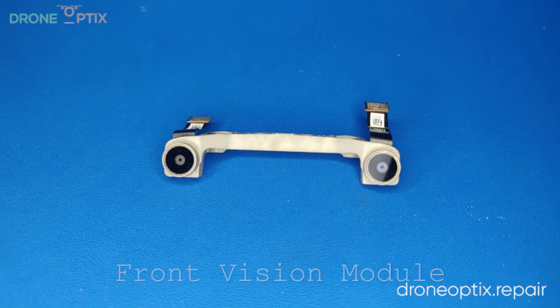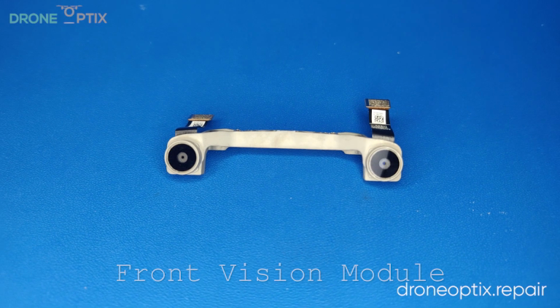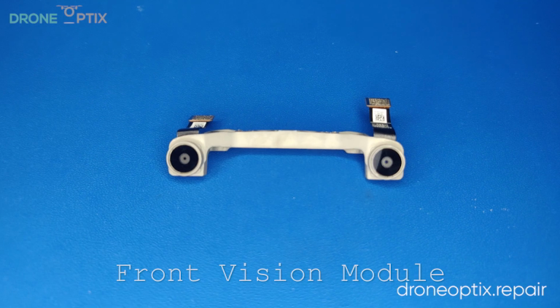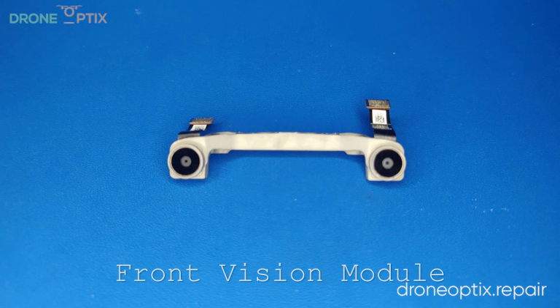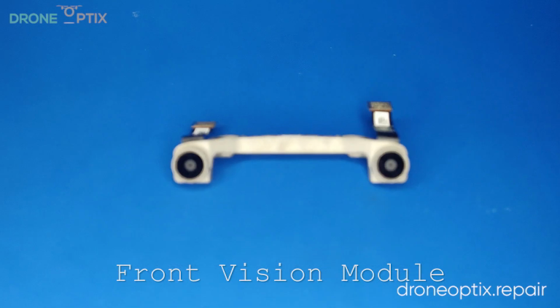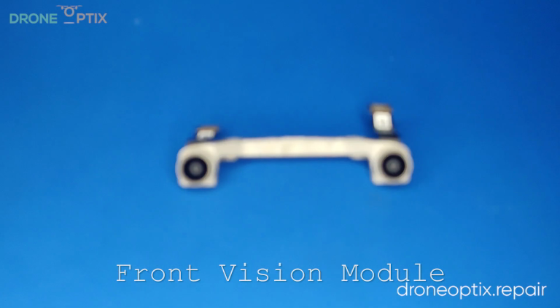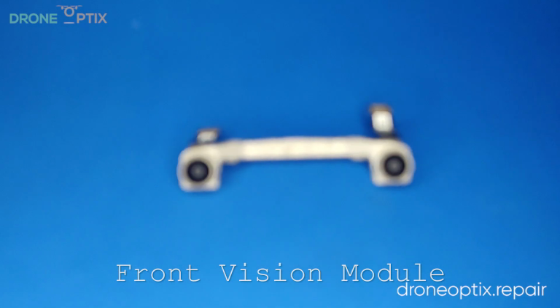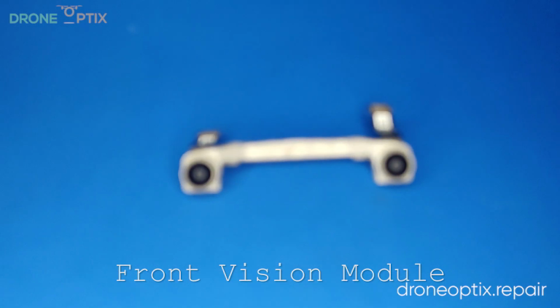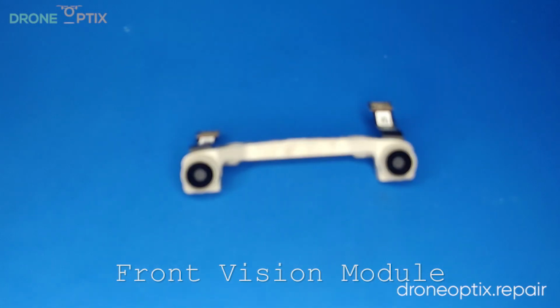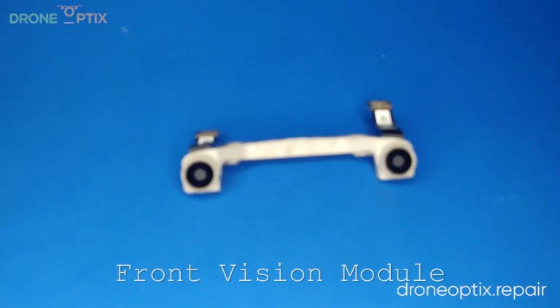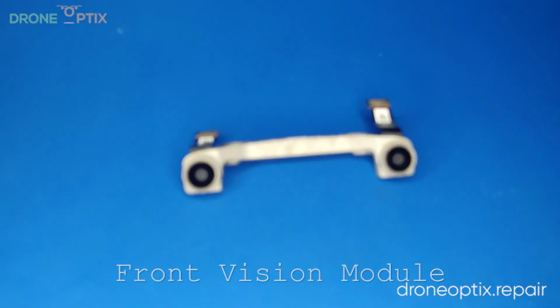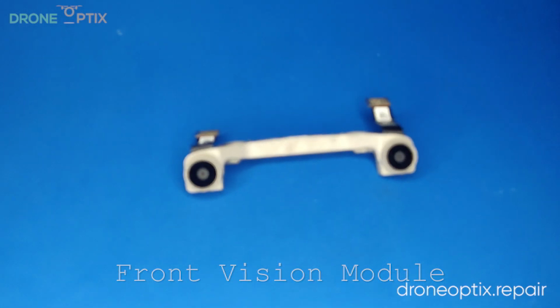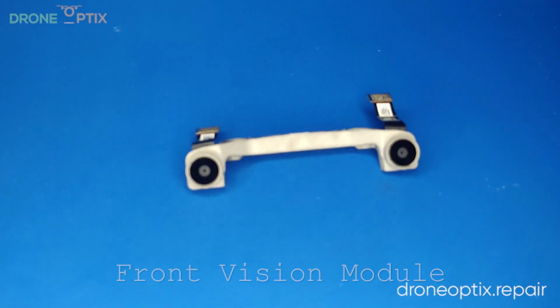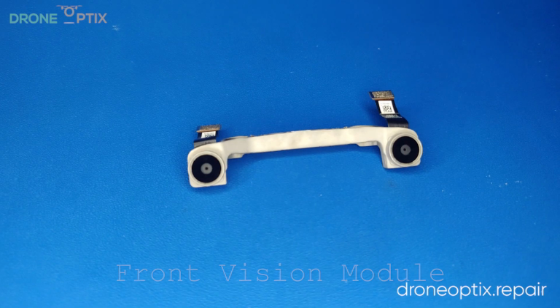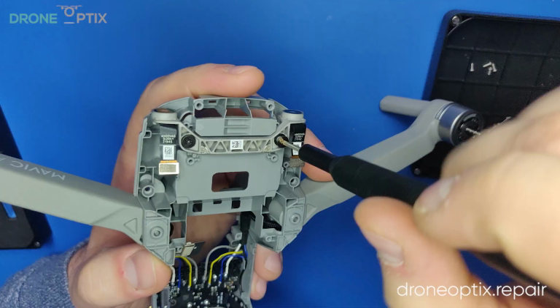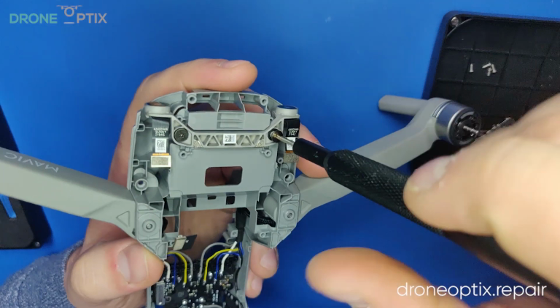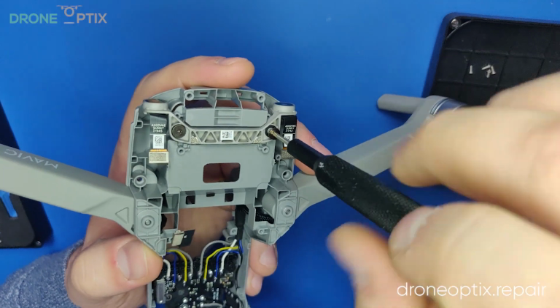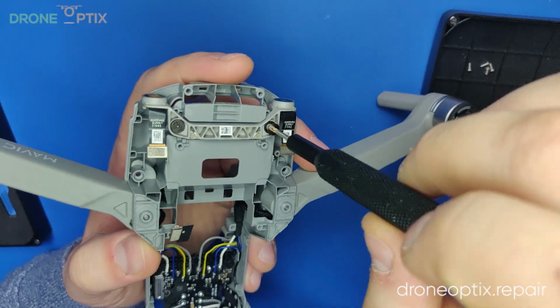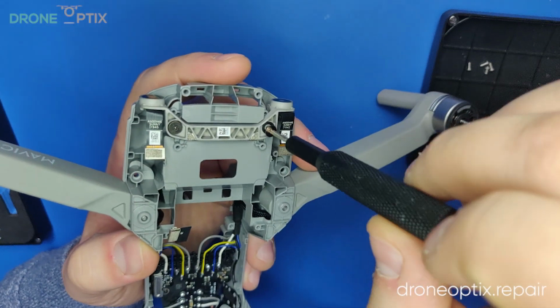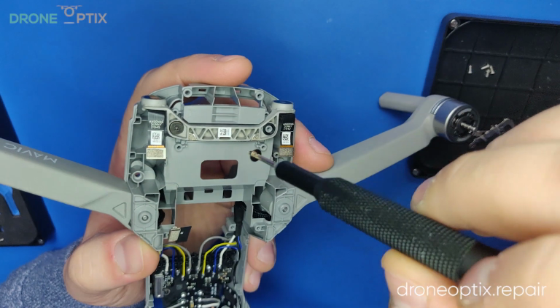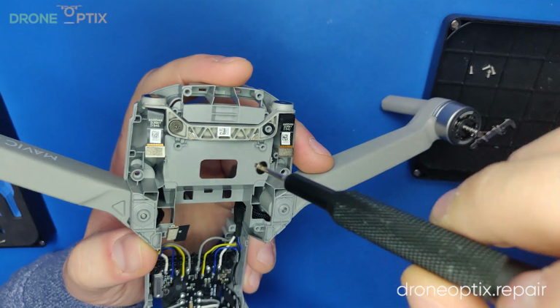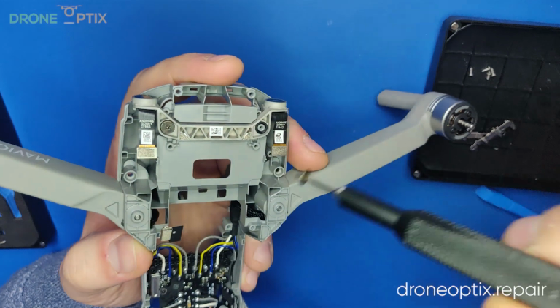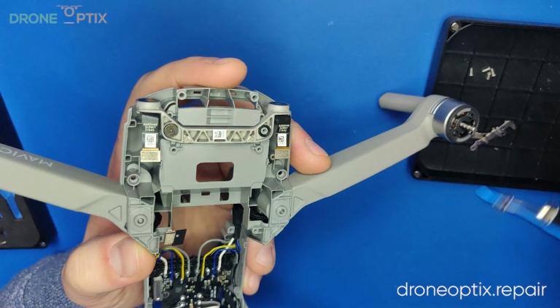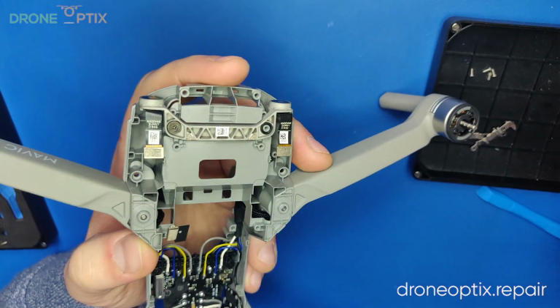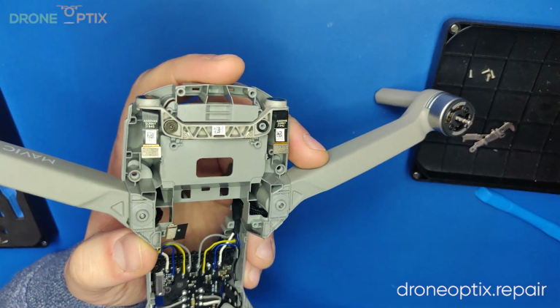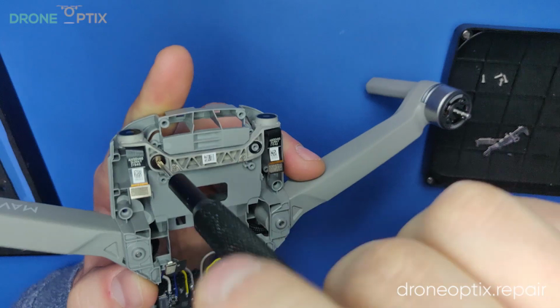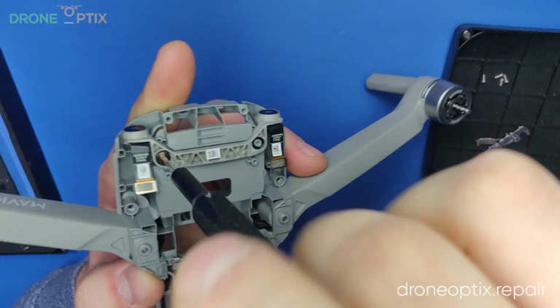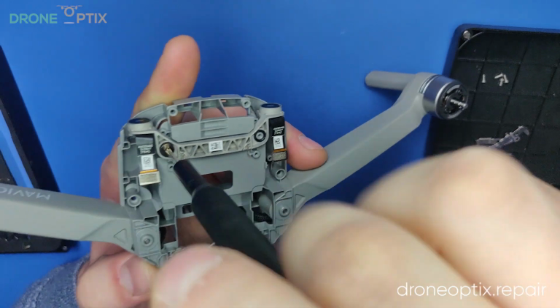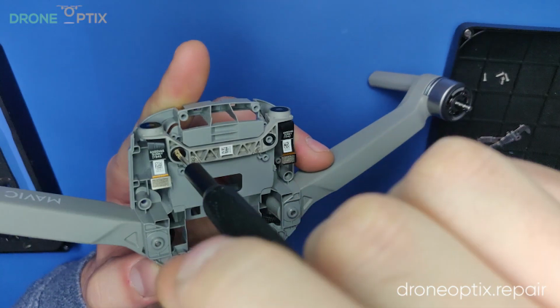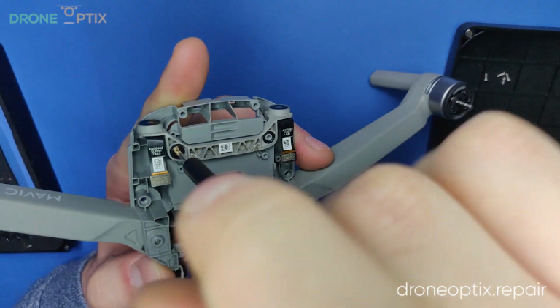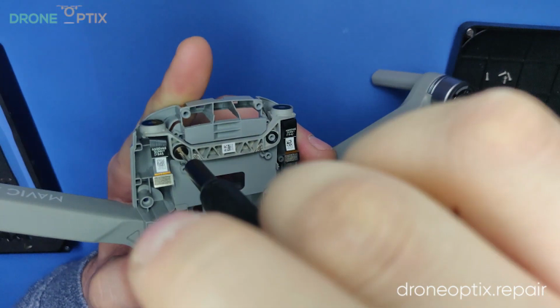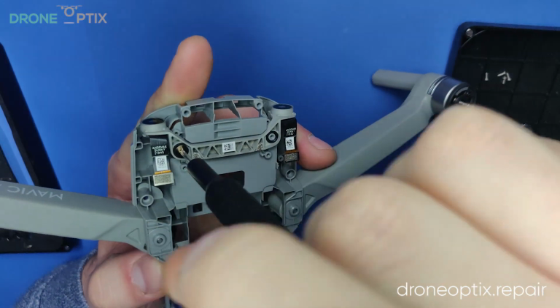Next, the front vision module. It should already be disconnected and will only need the two screws to be undone.